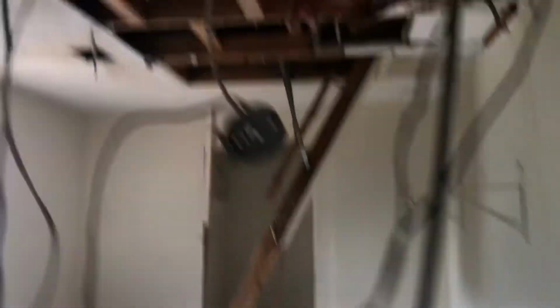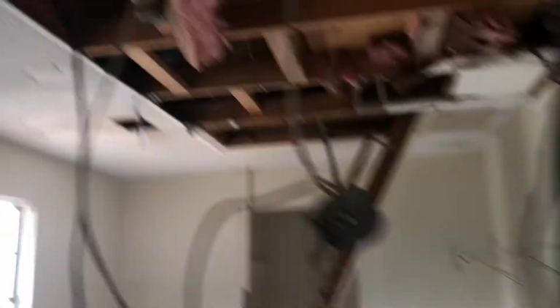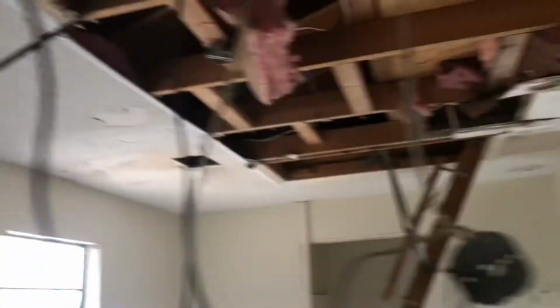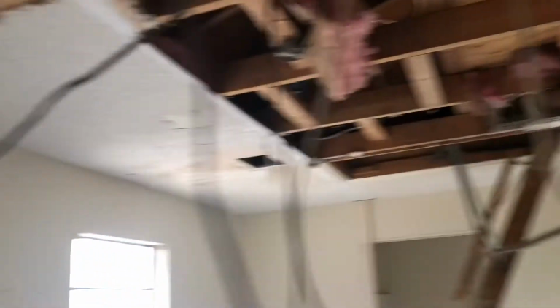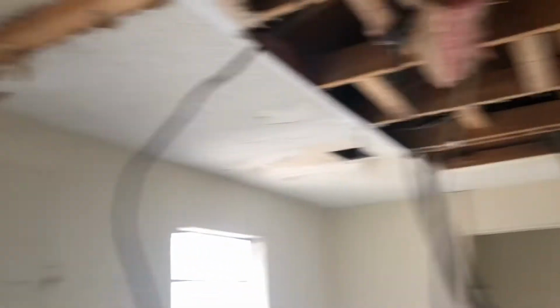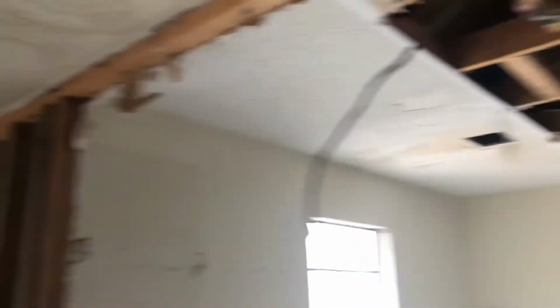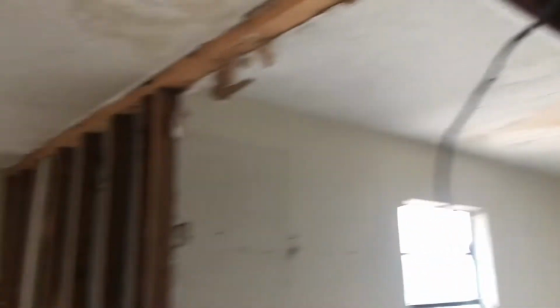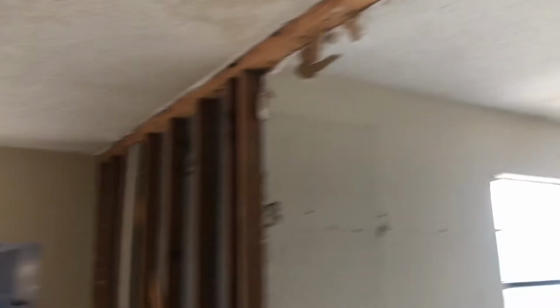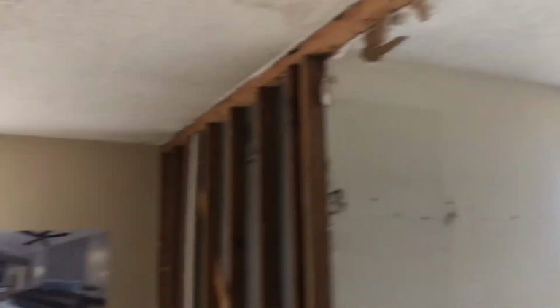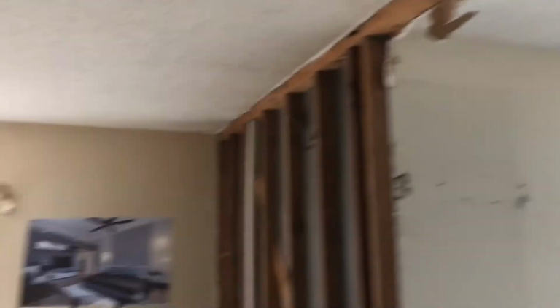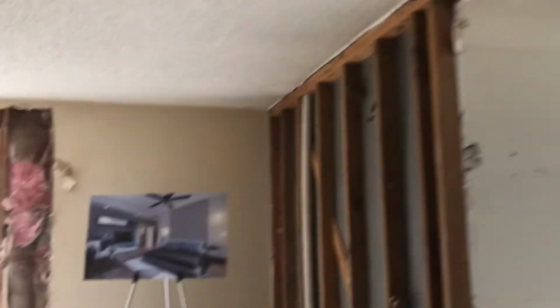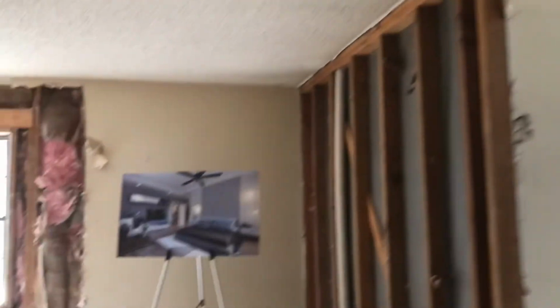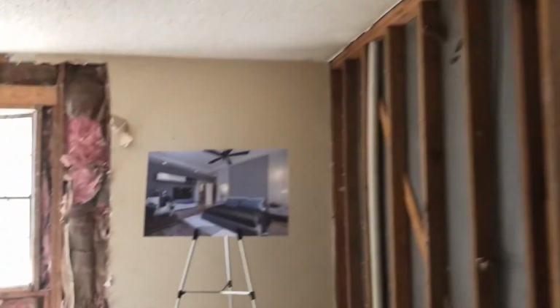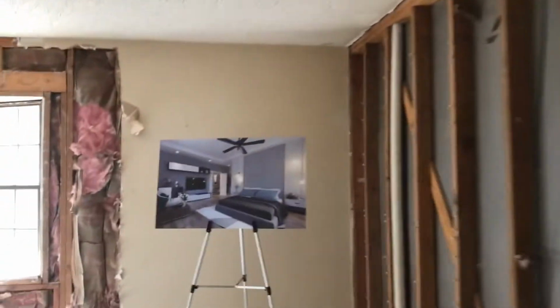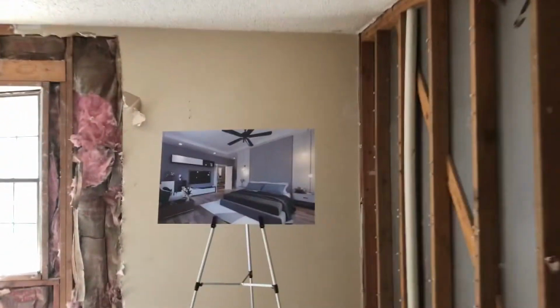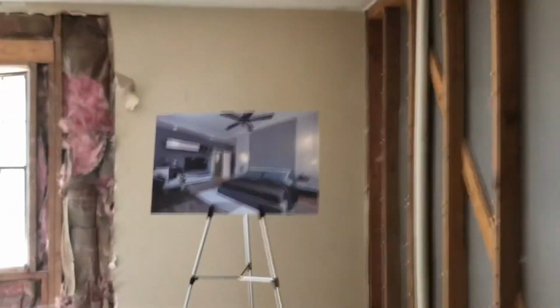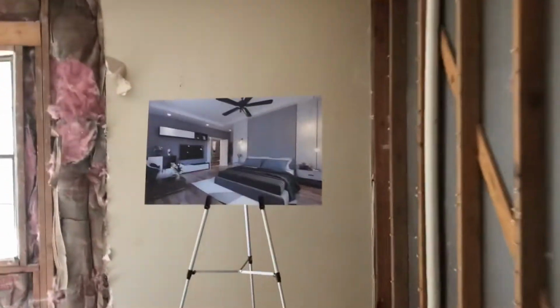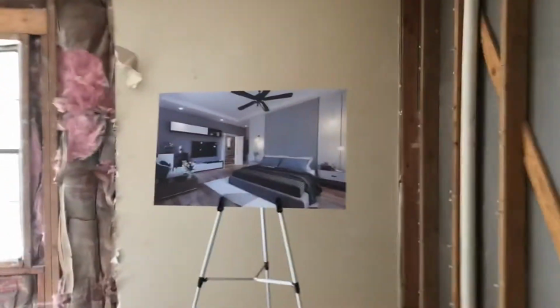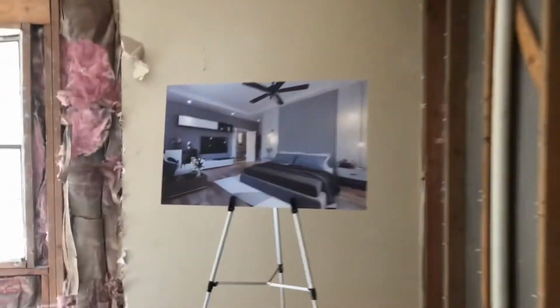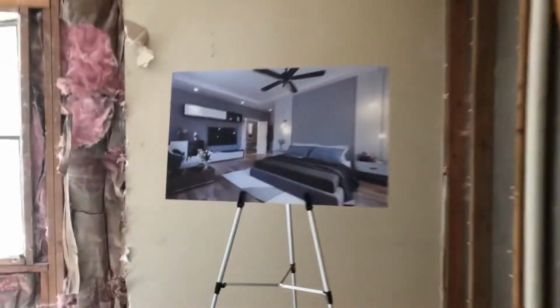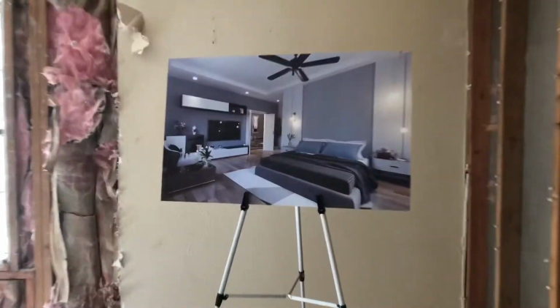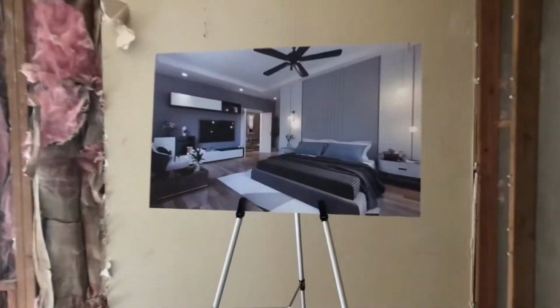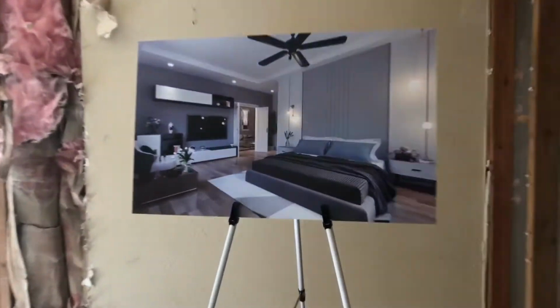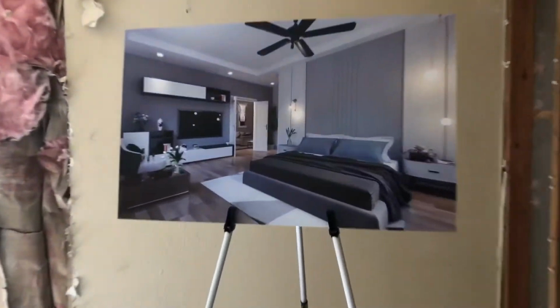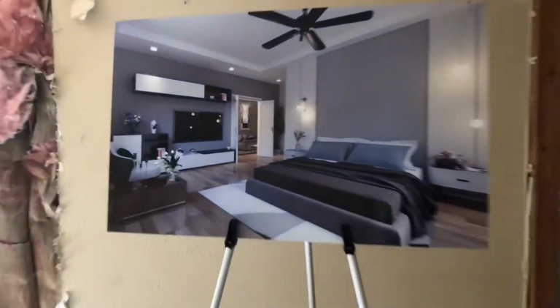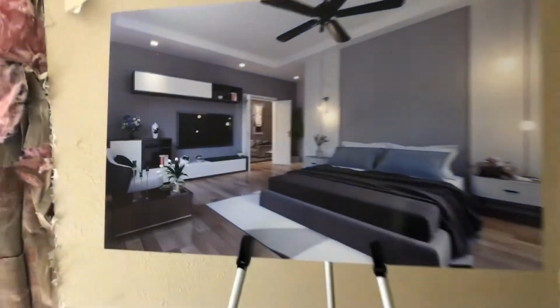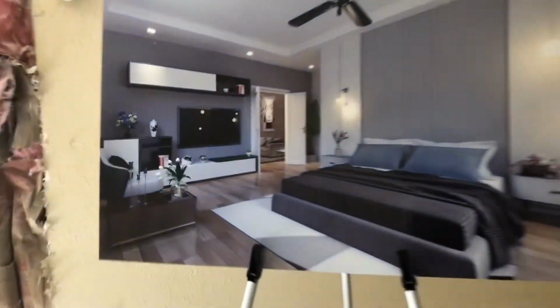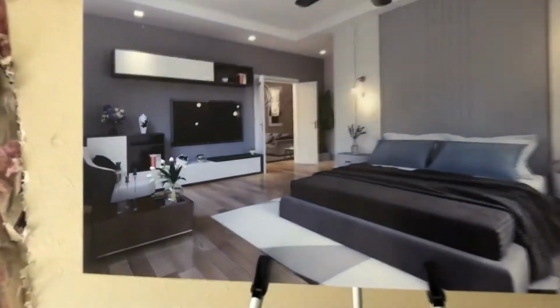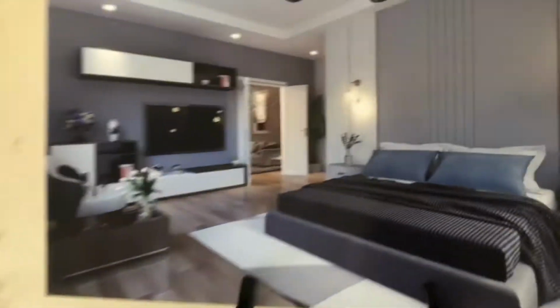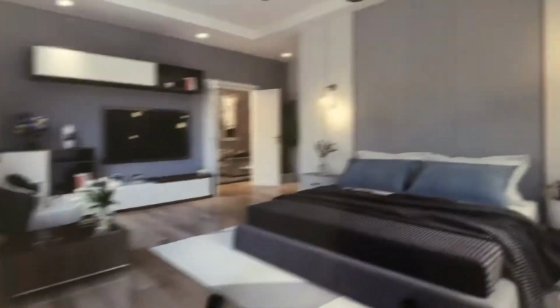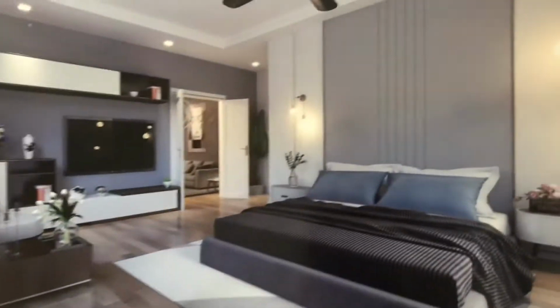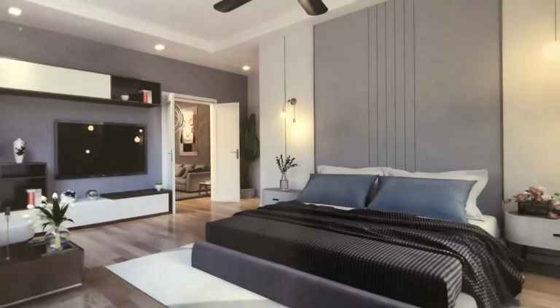I'm thinking this is supposed to be the master bedroom — hence the picture of the master bedroom.